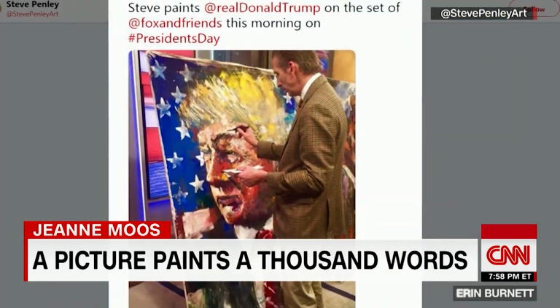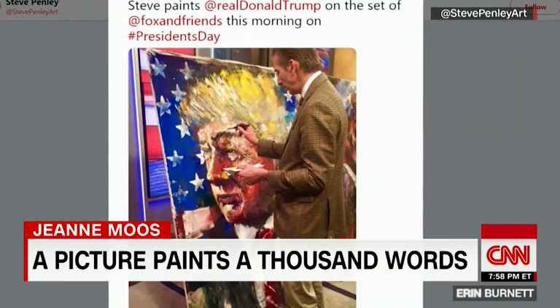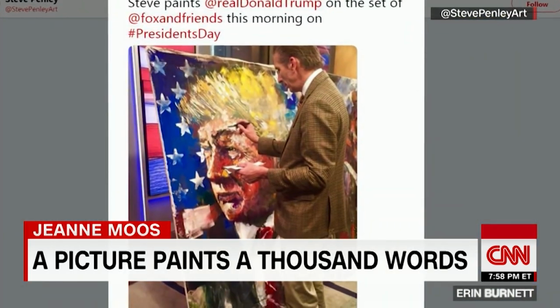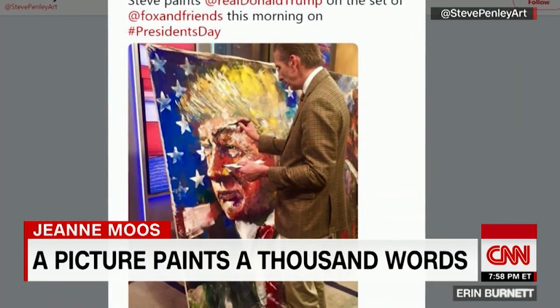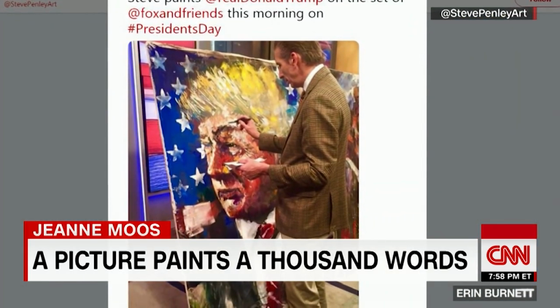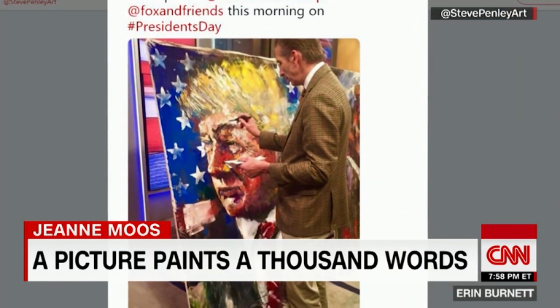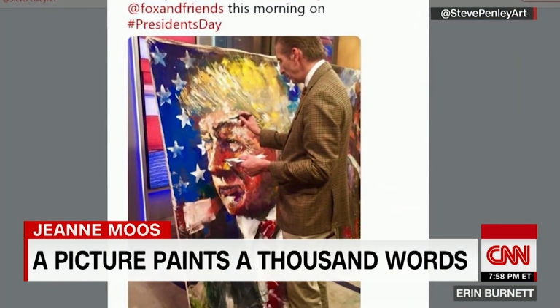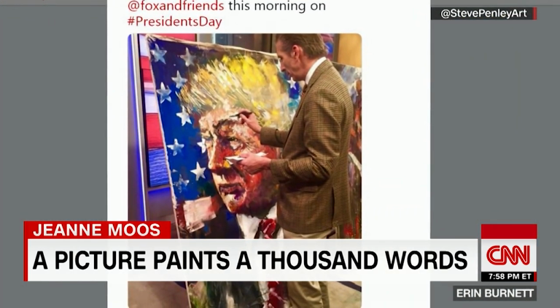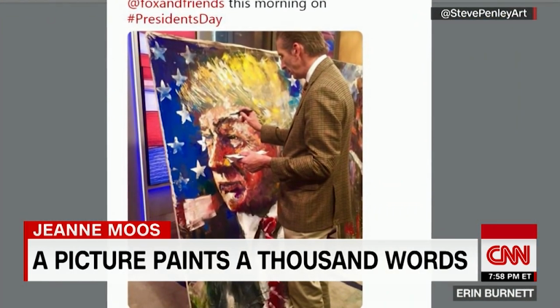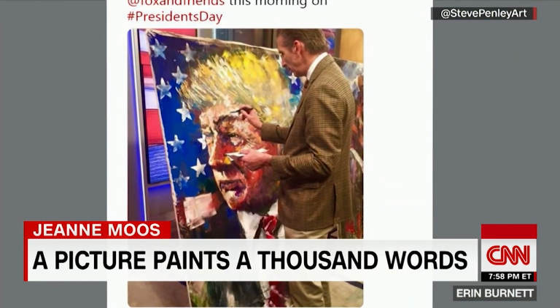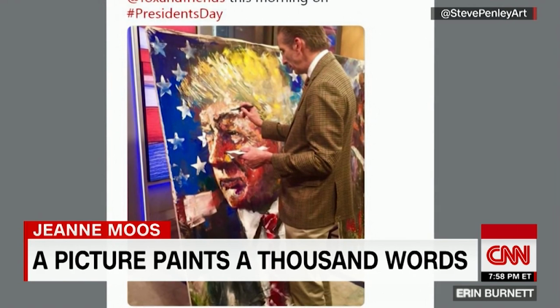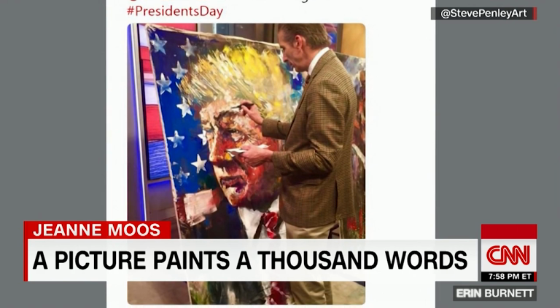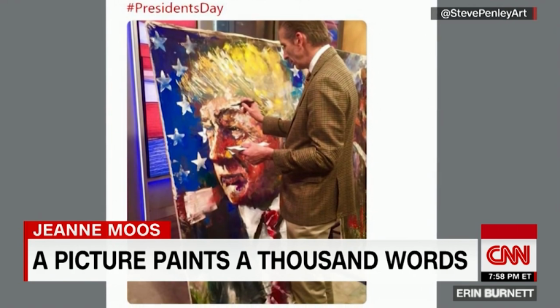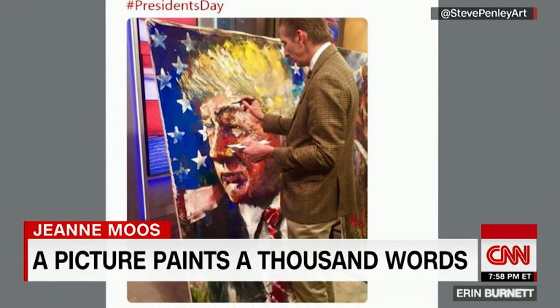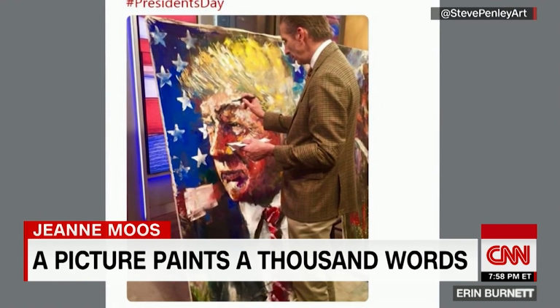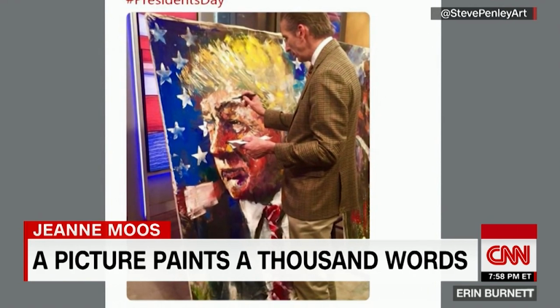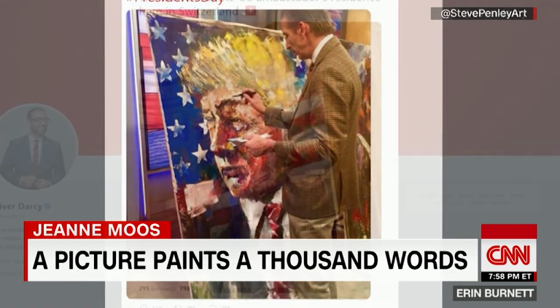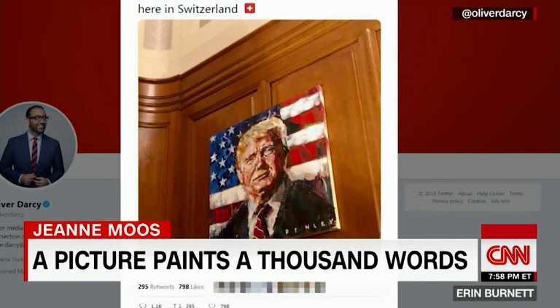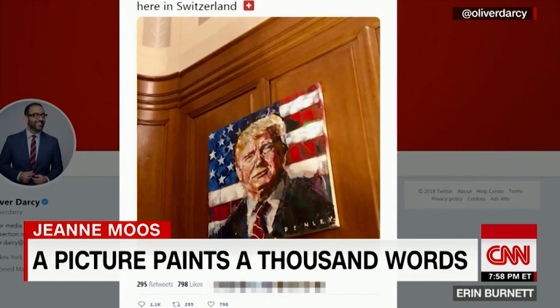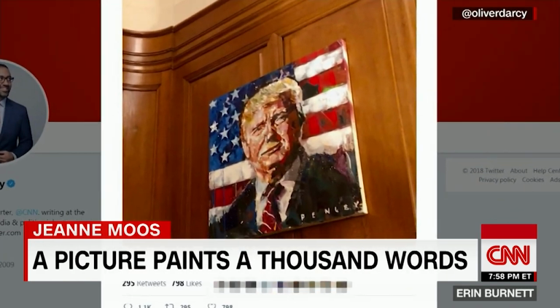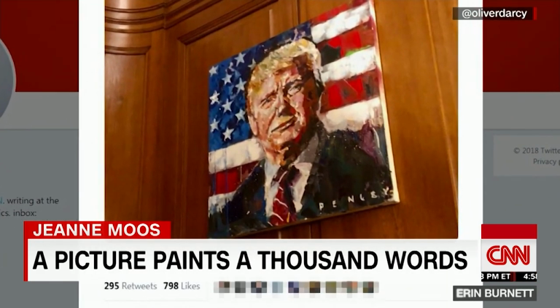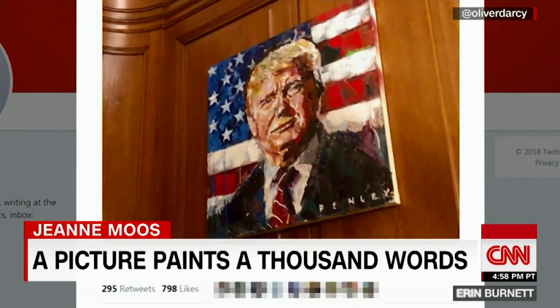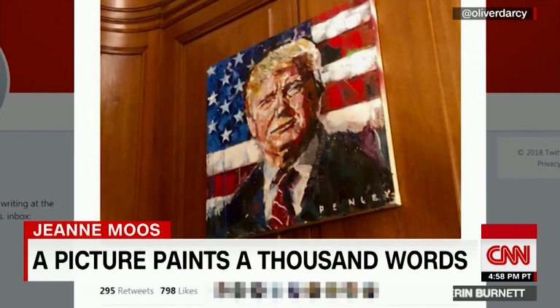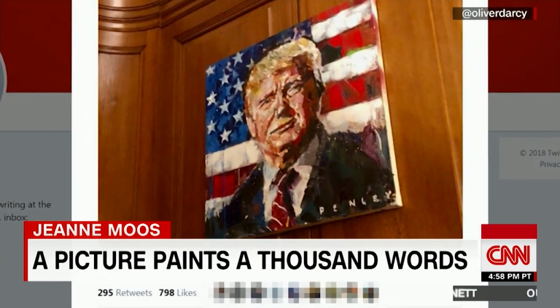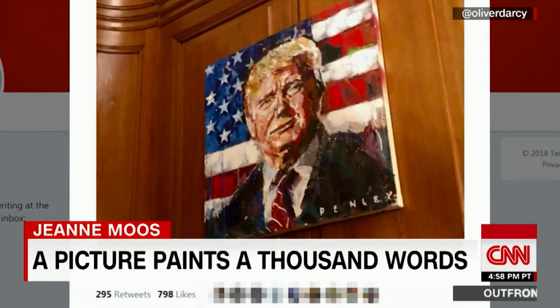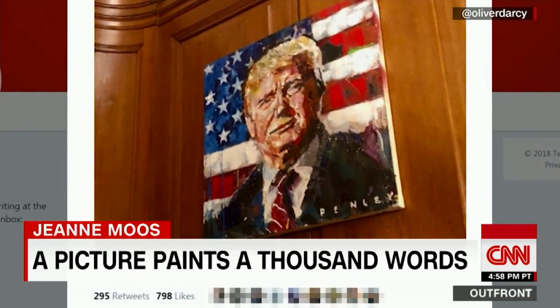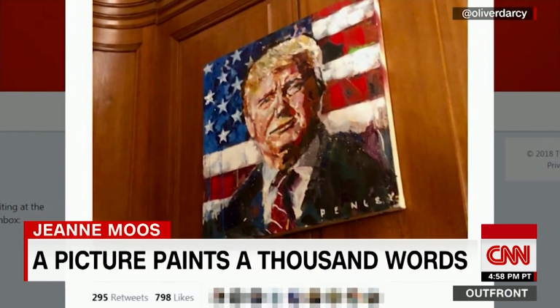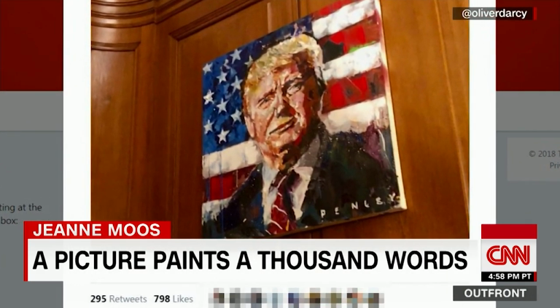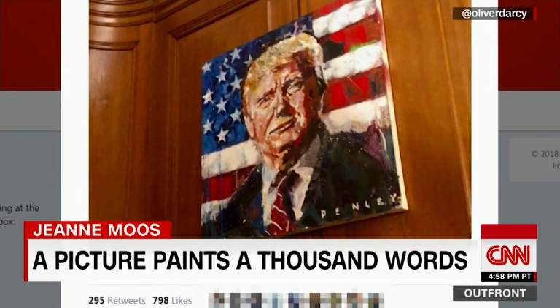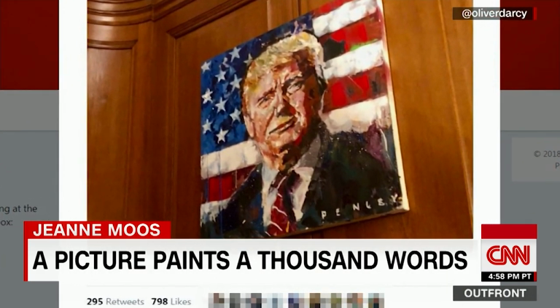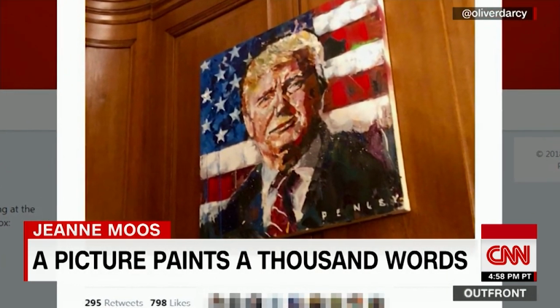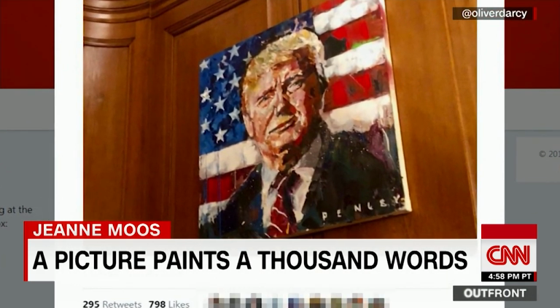The guy who beat Hillary, making his portraits presidential. This one hangs in the U.S. ambassador's residence in Switzerland.